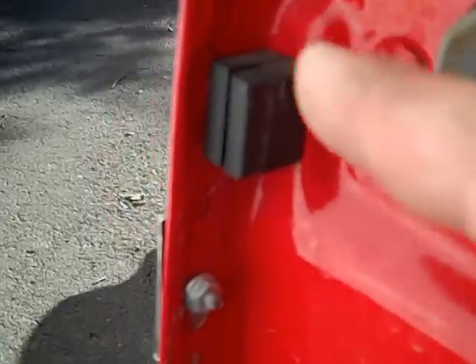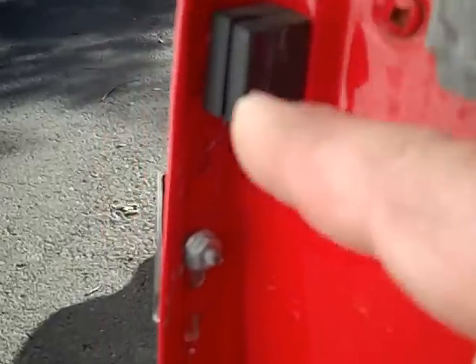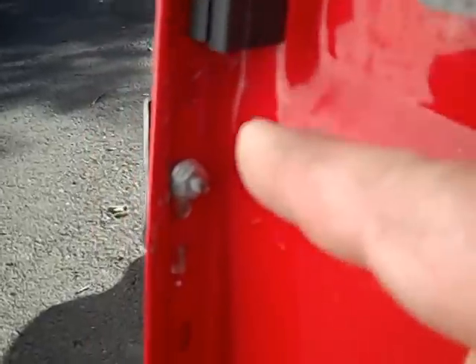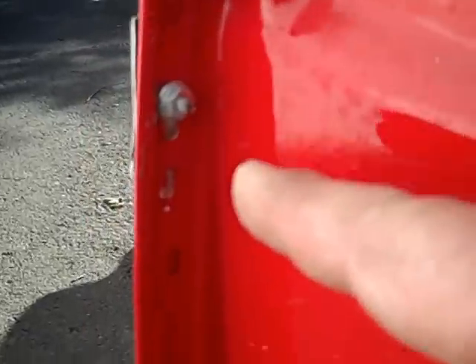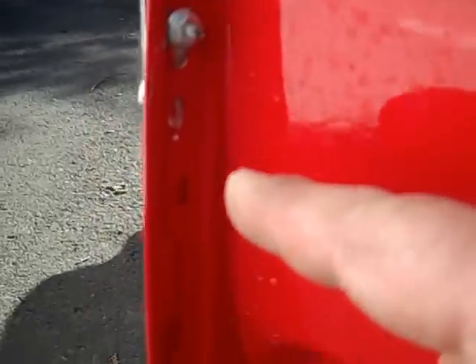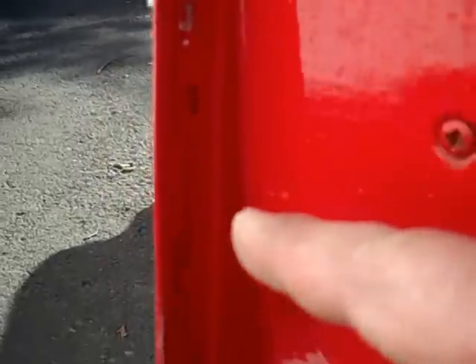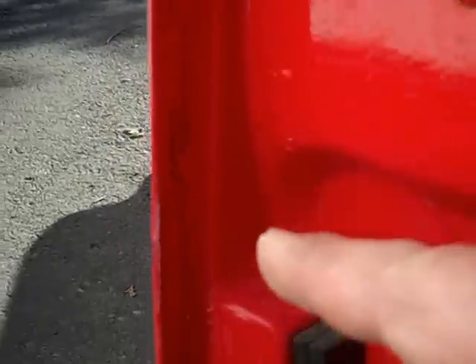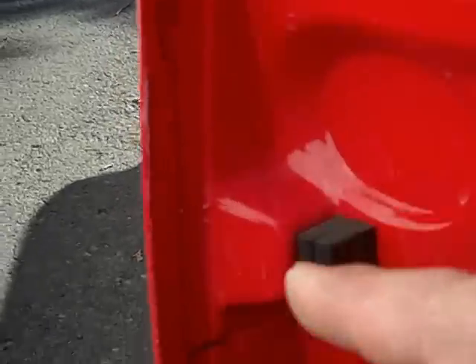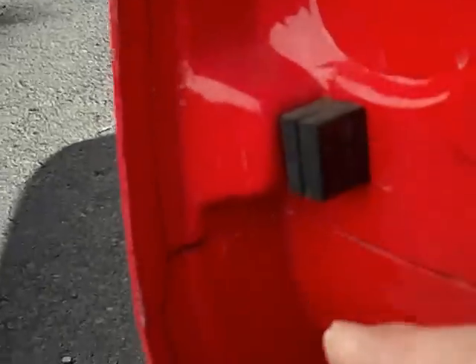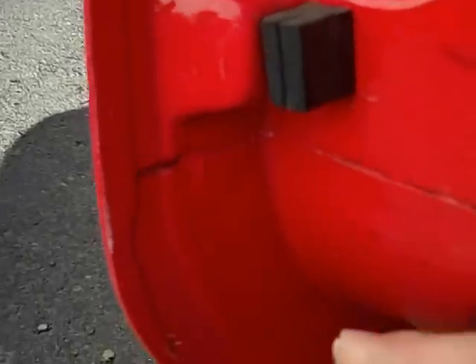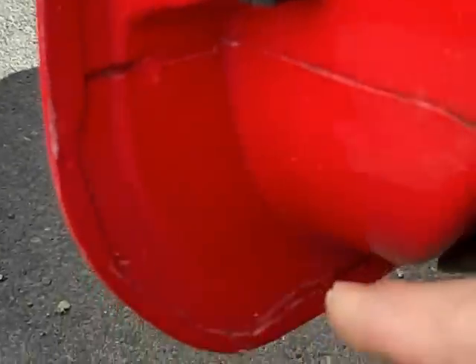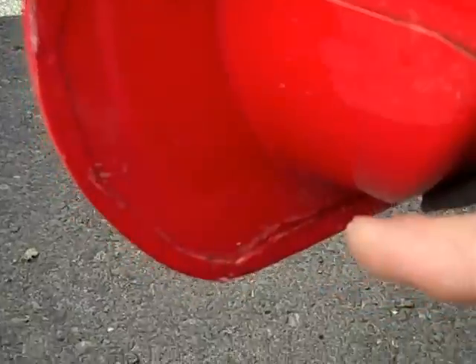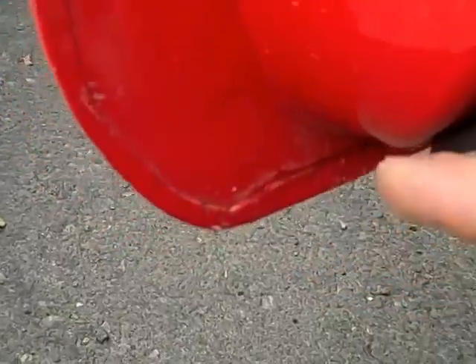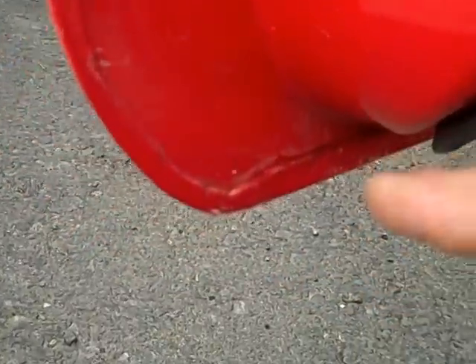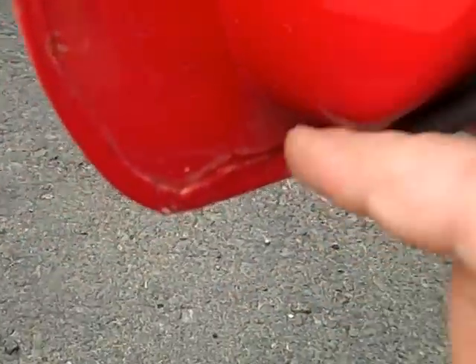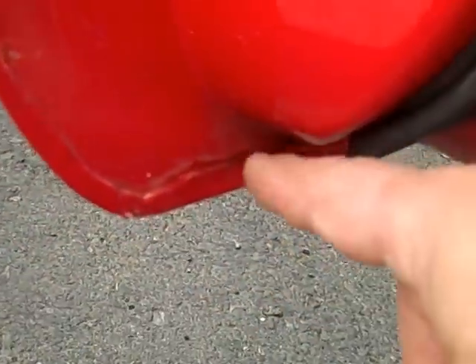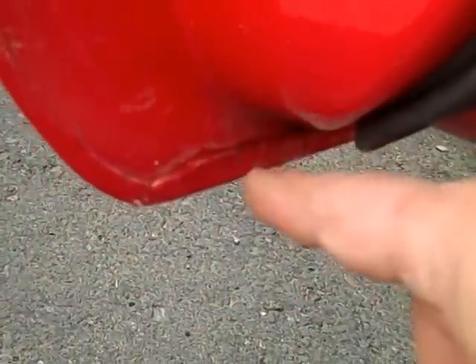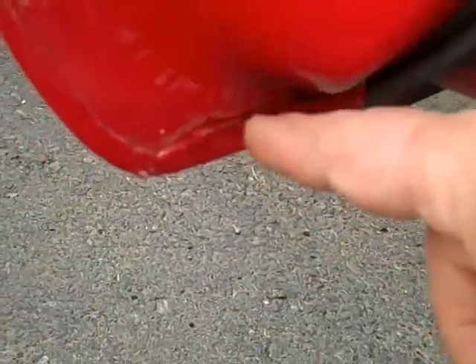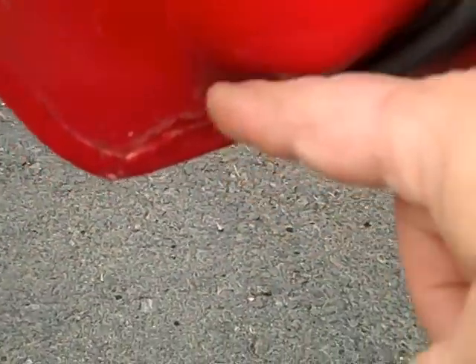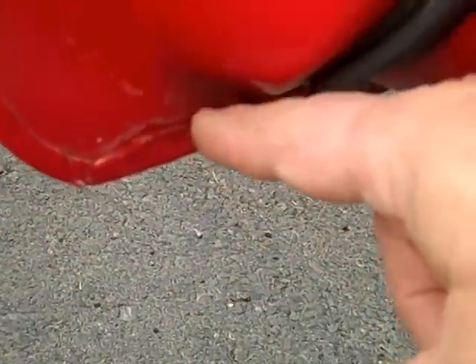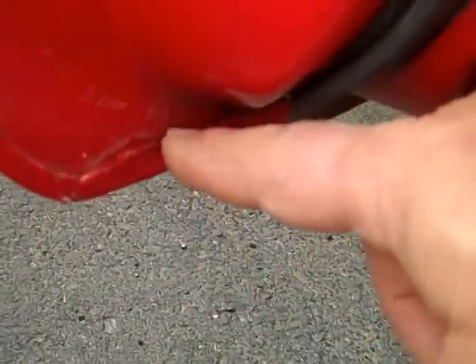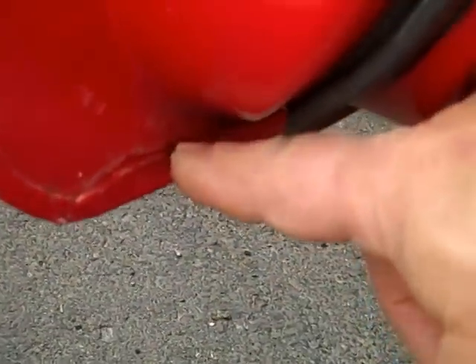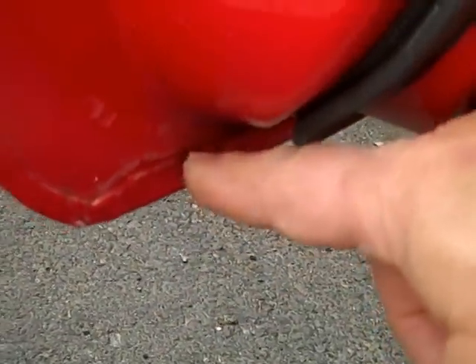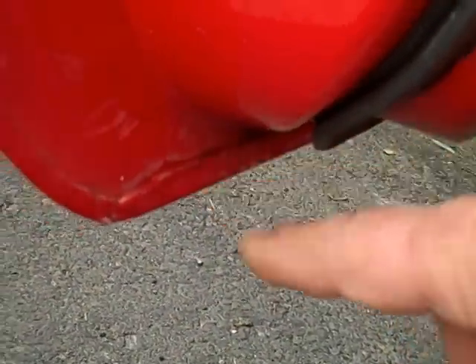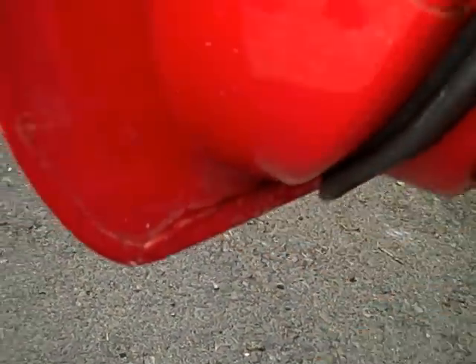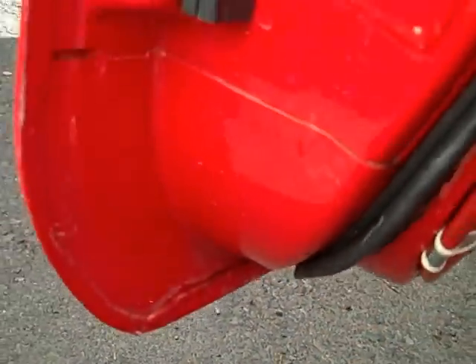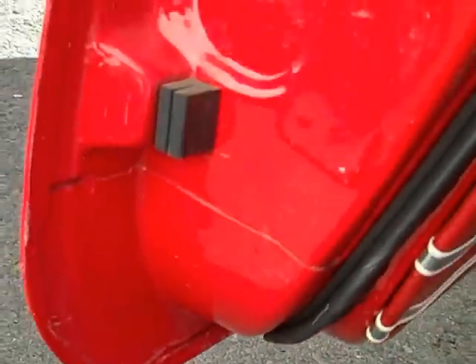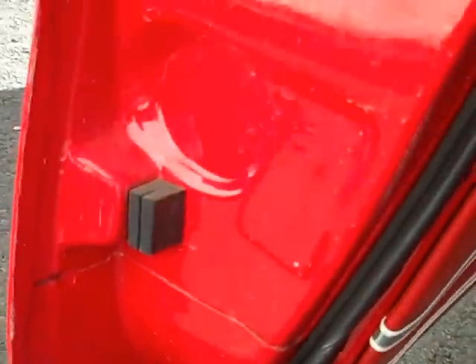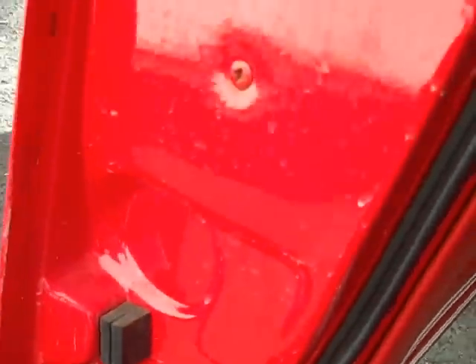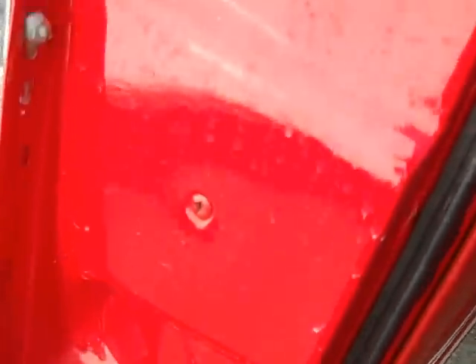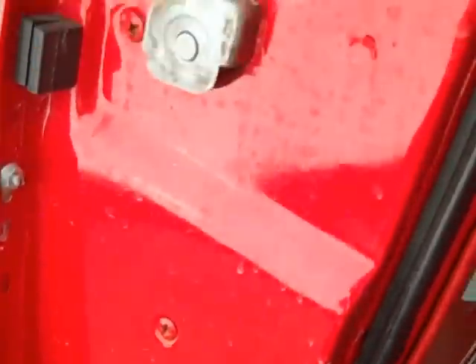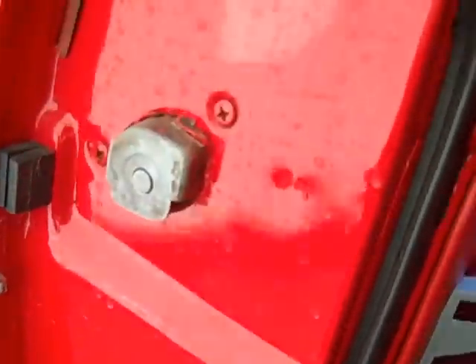Nice doors — you look at the doors at the seam all the way around and it's good. All the doors are very good all the way around the car.